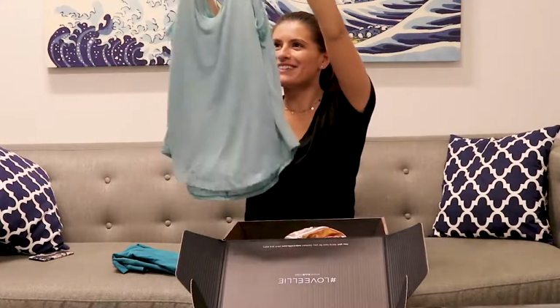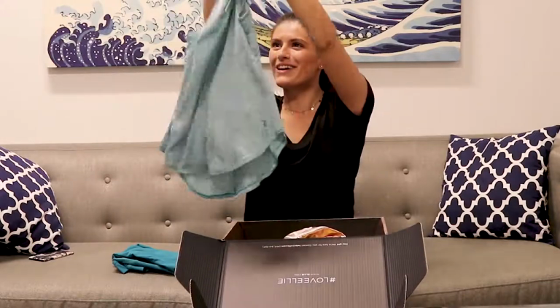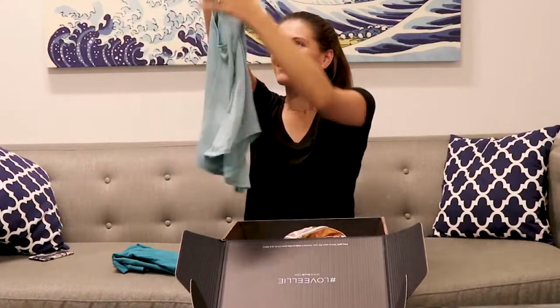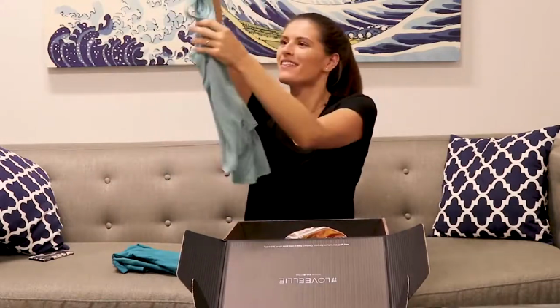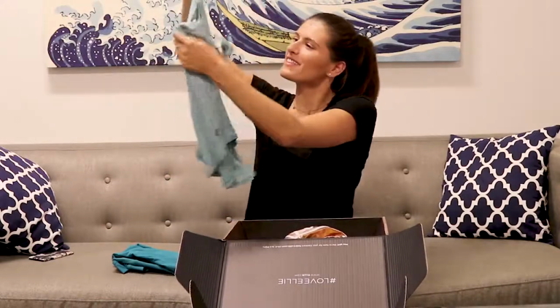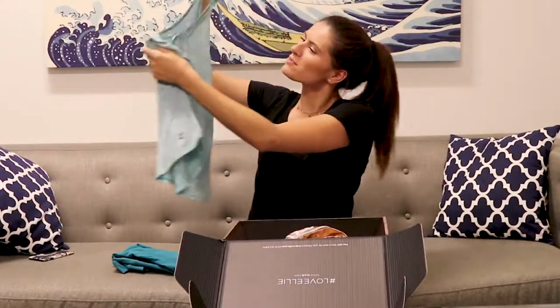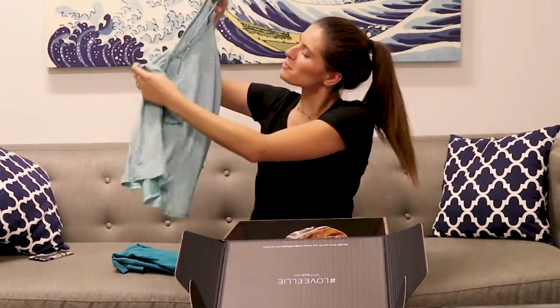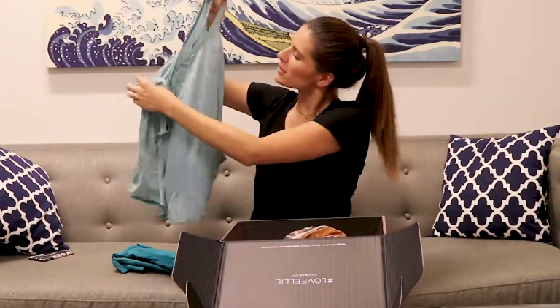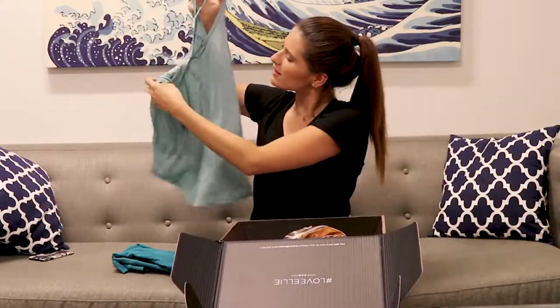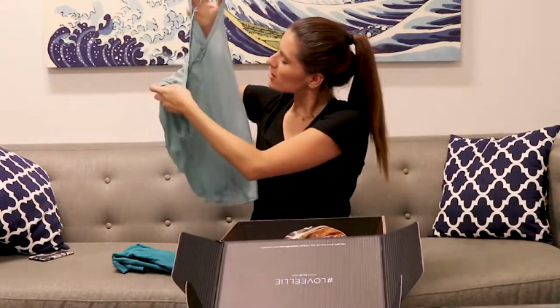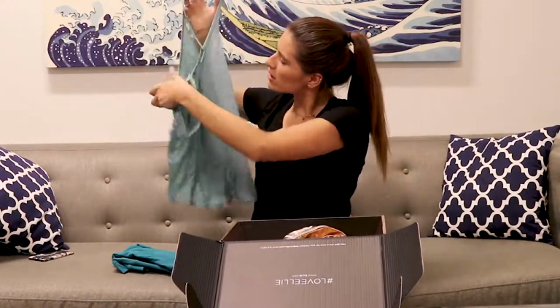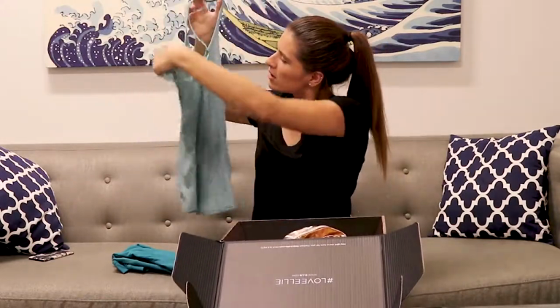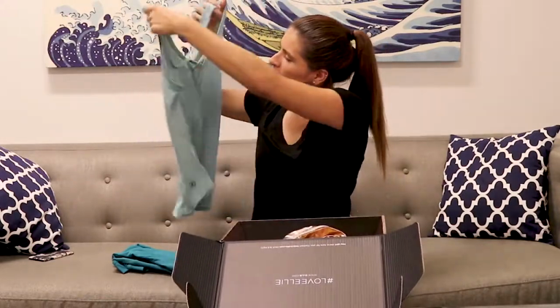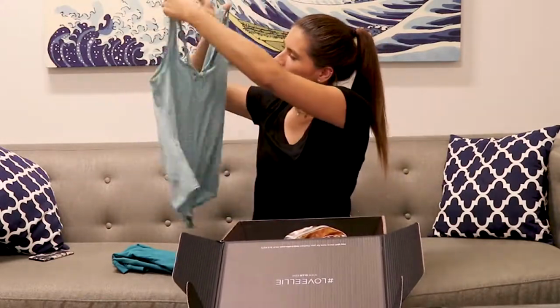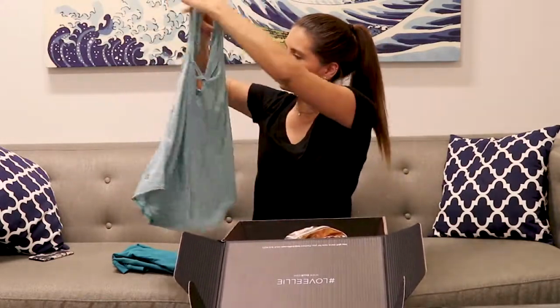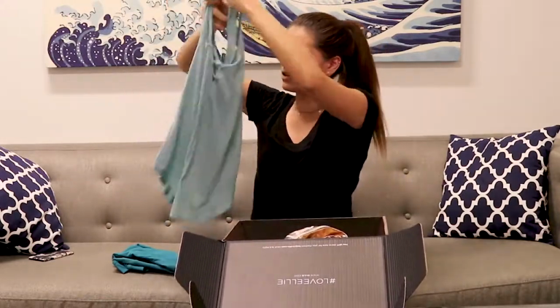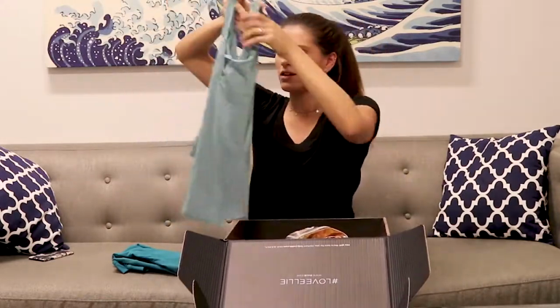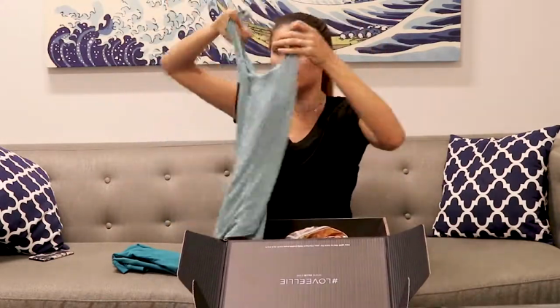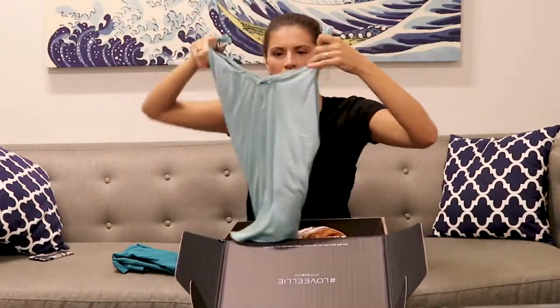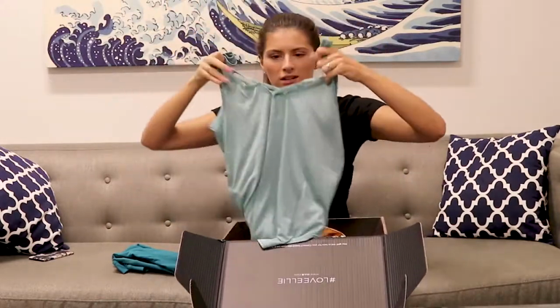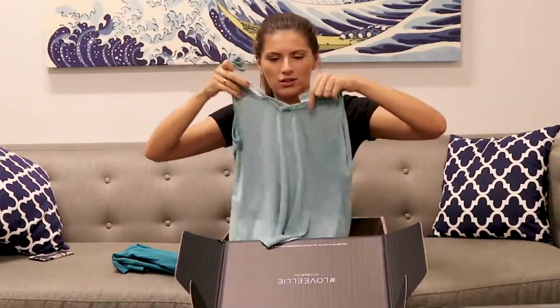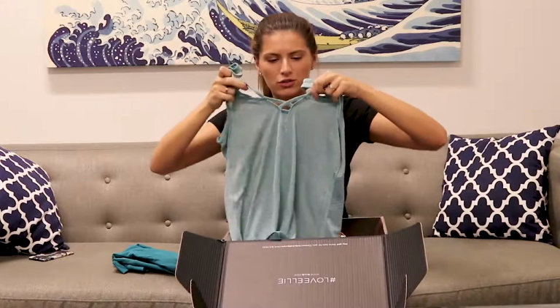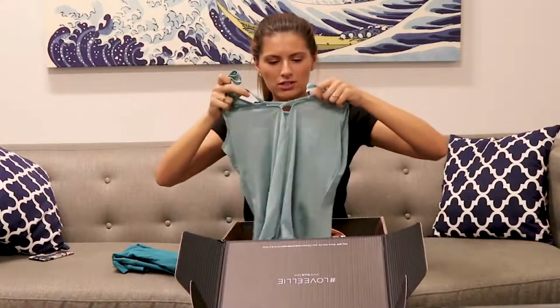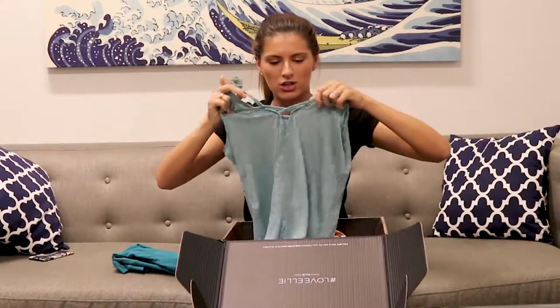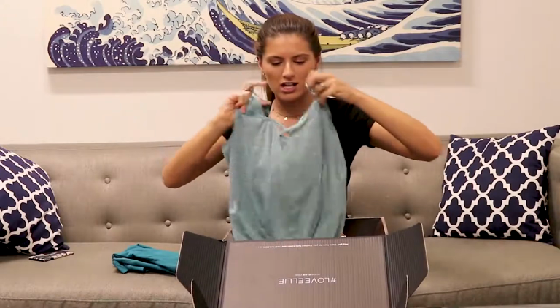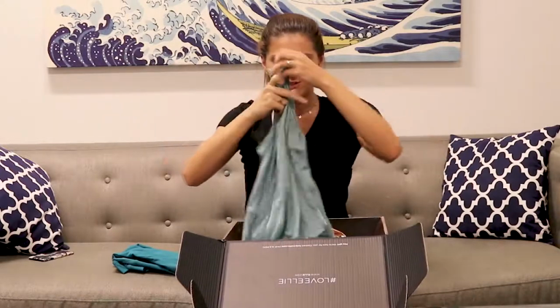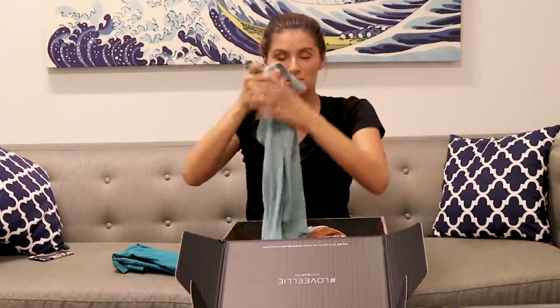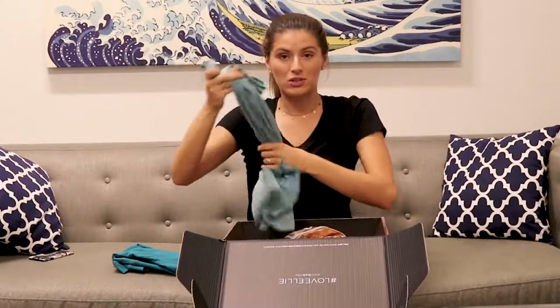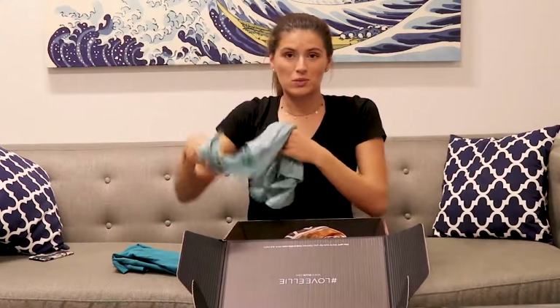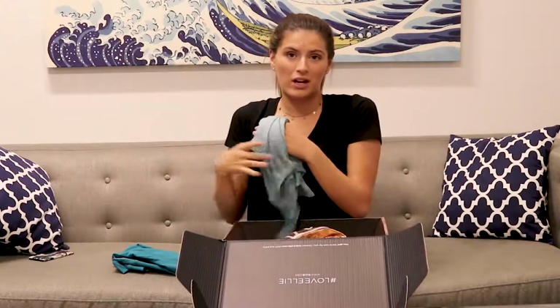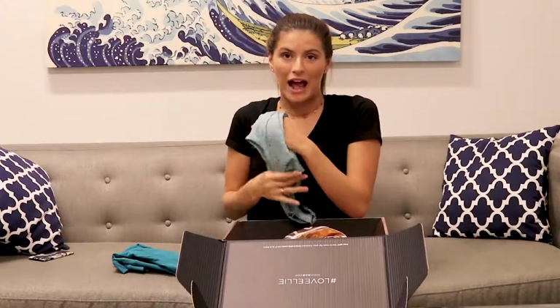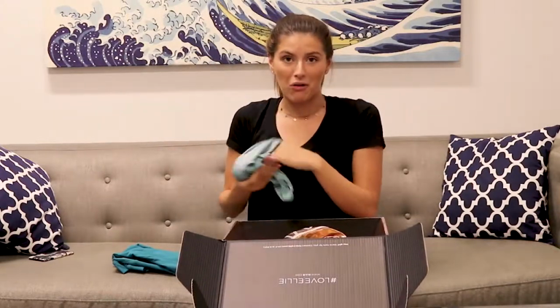And then this really pretty little crisscross, which is cool — you can wear it out.